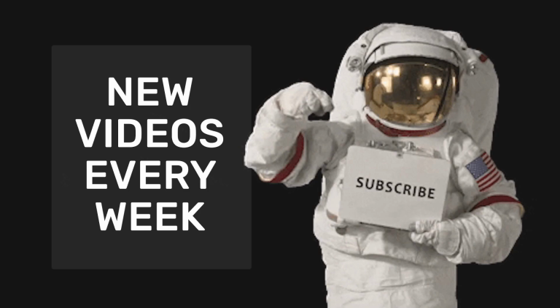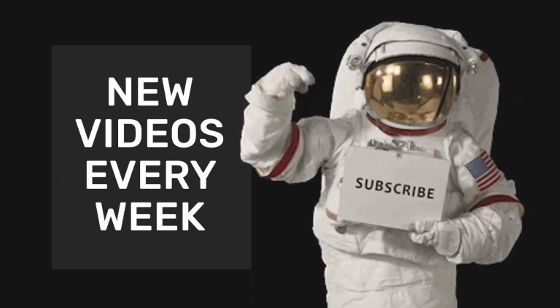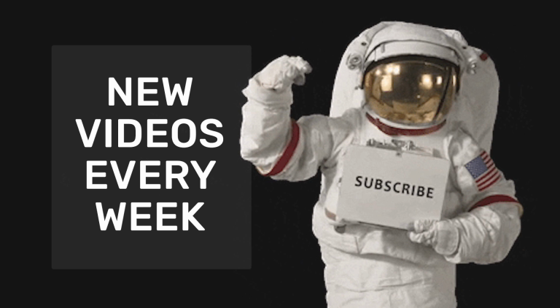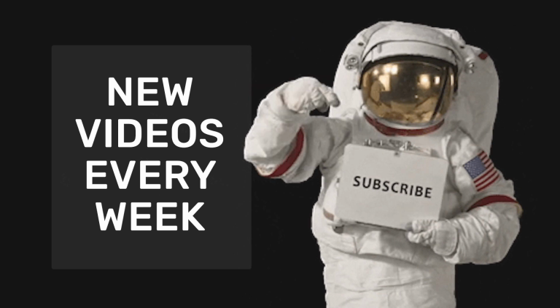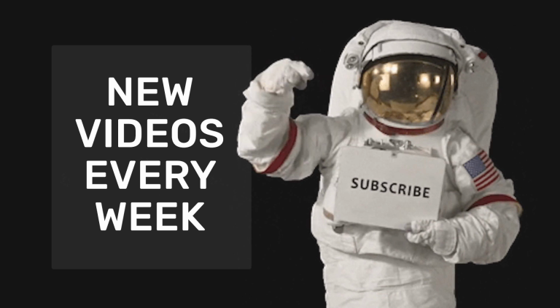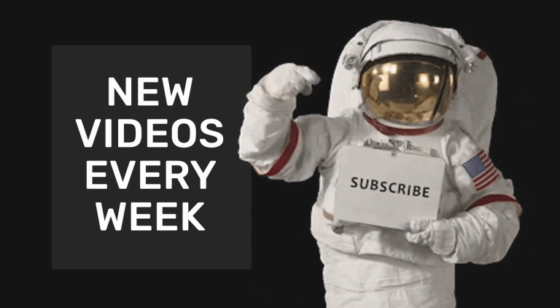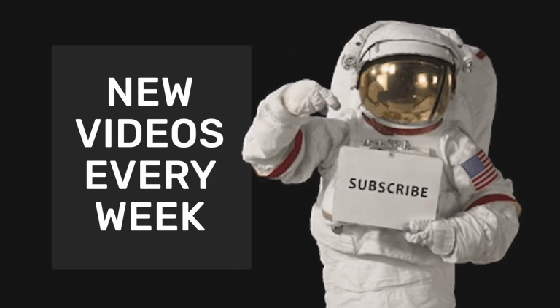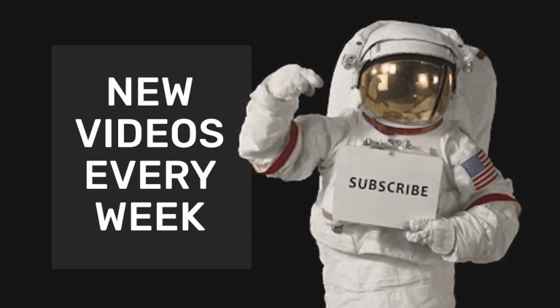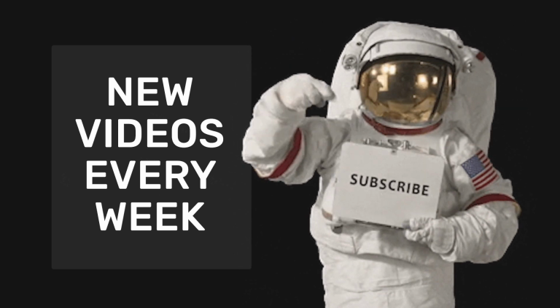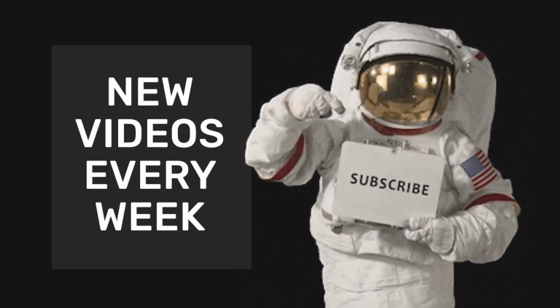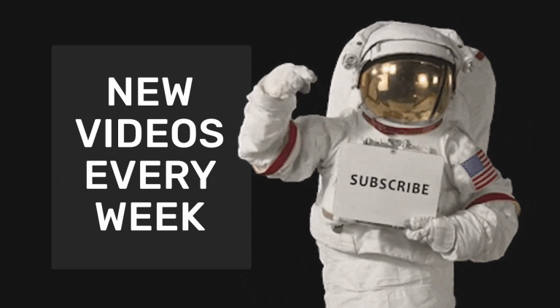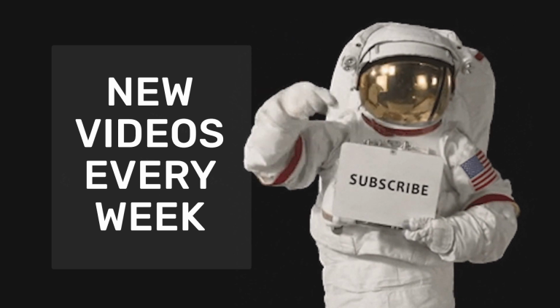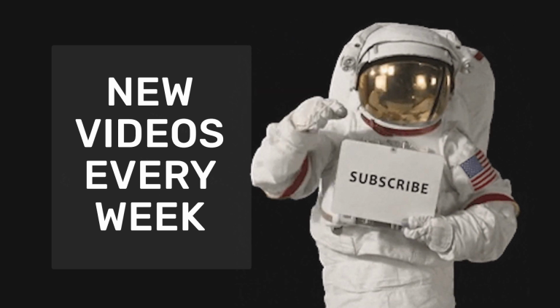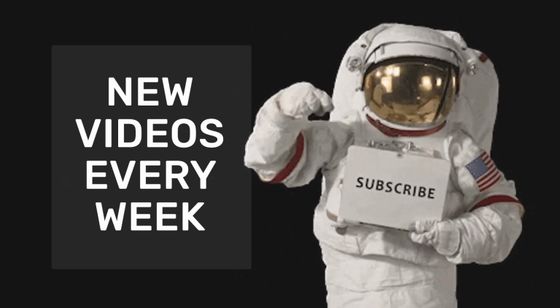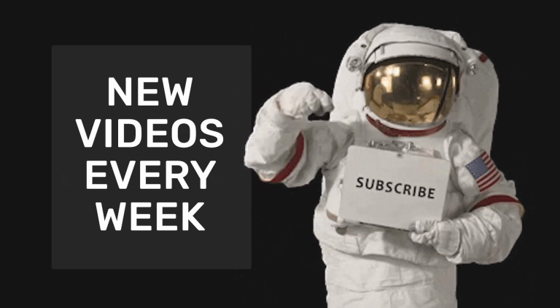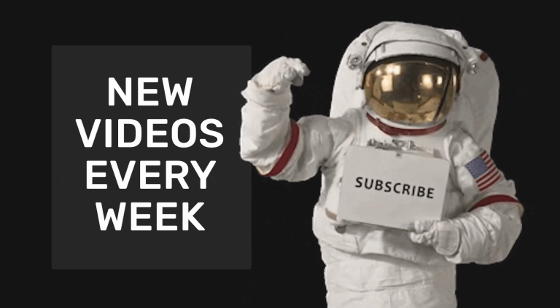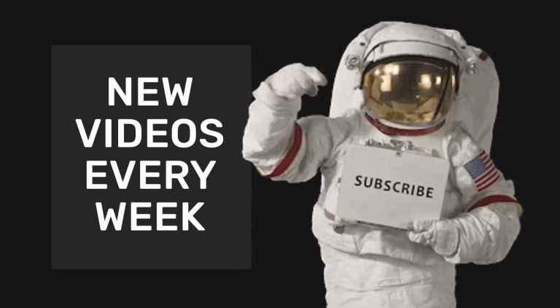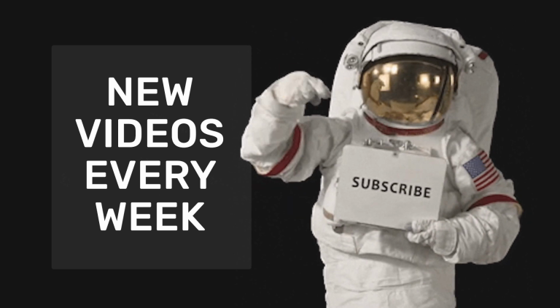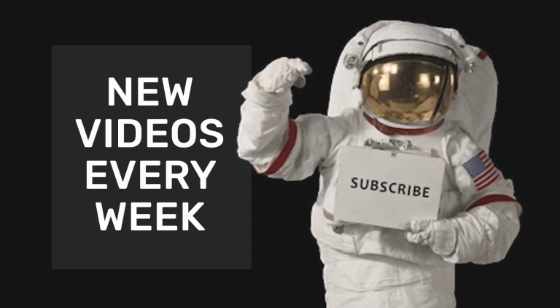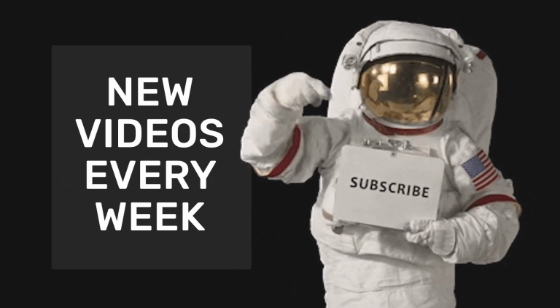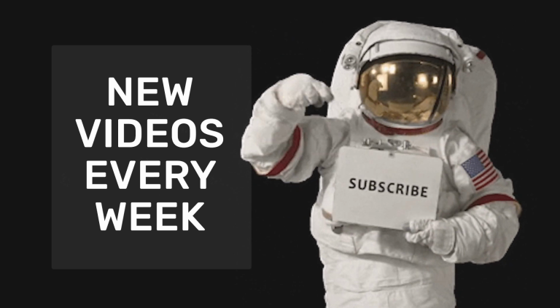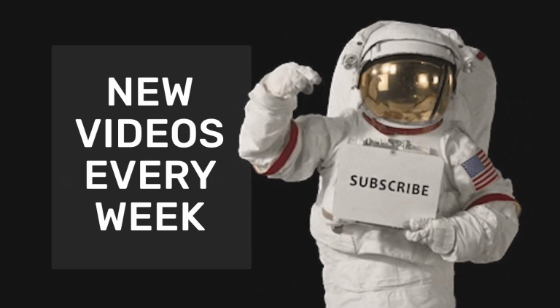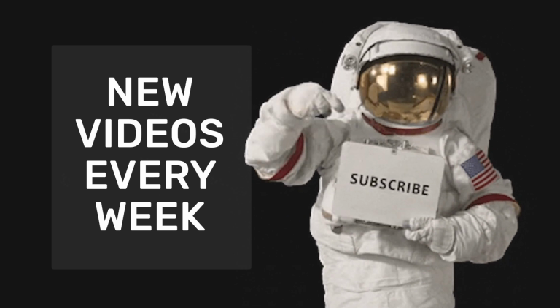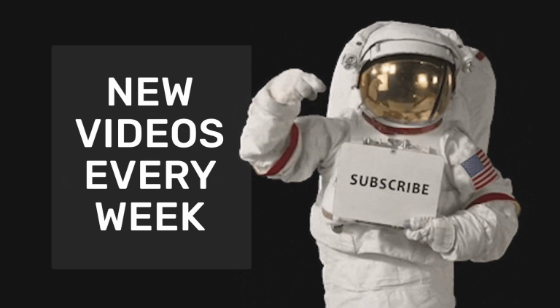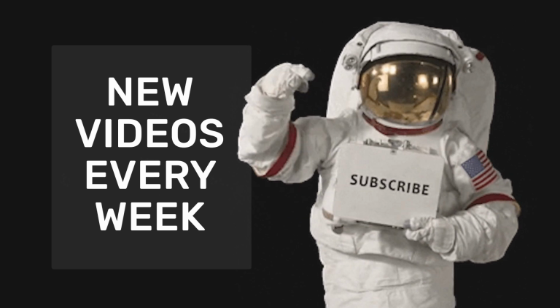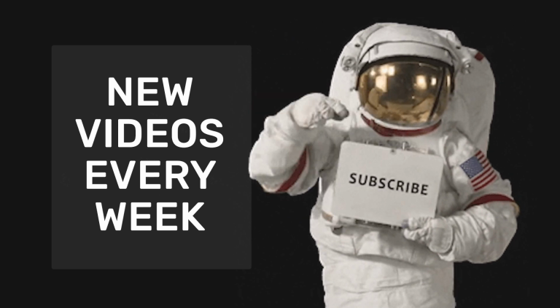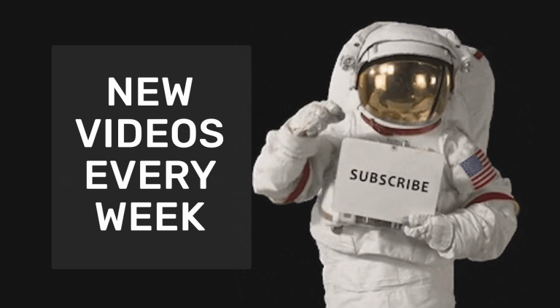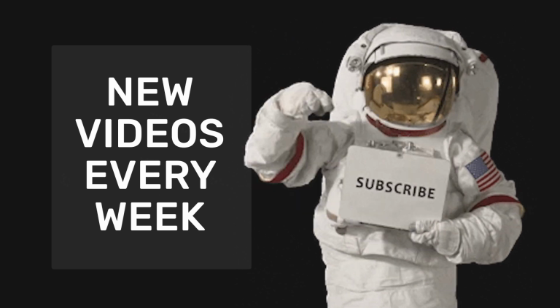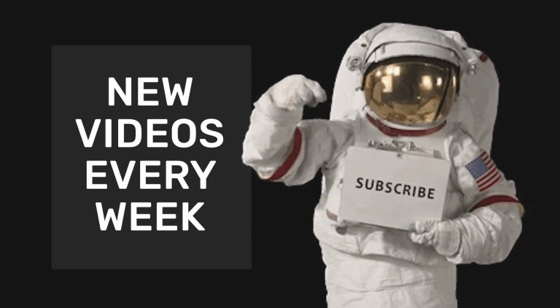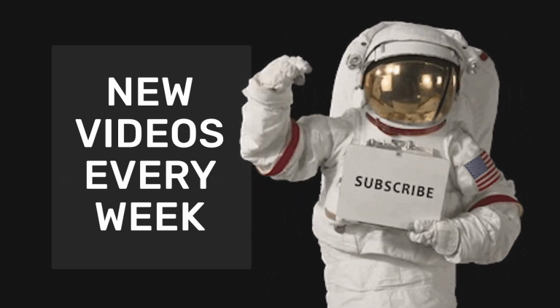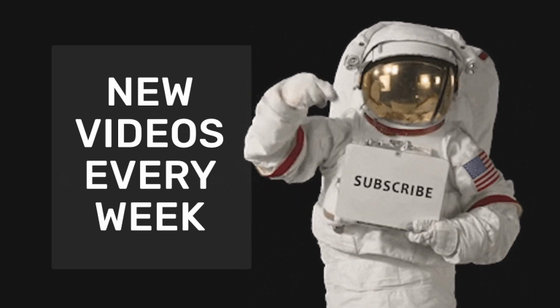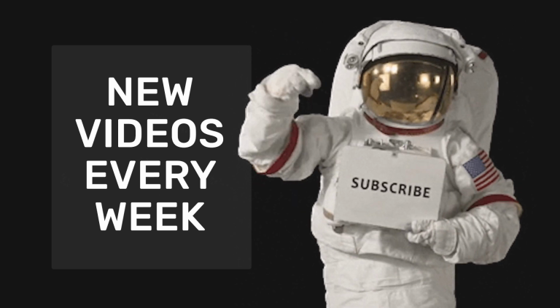If you're new around here, don't forget to subscribe and check out some of my other Vue.js content.